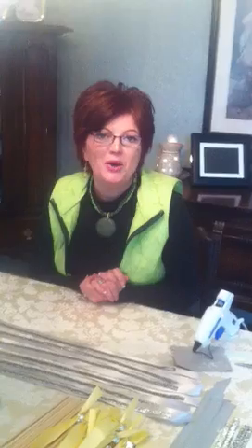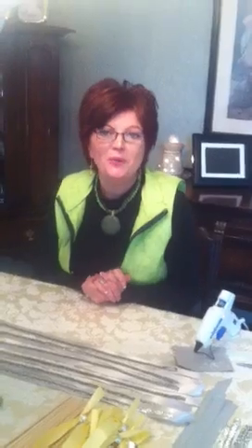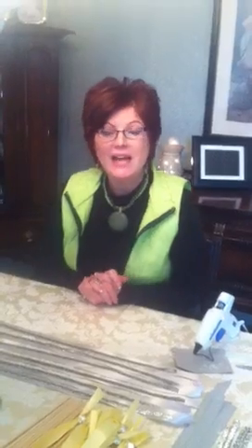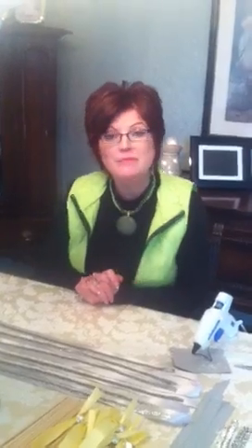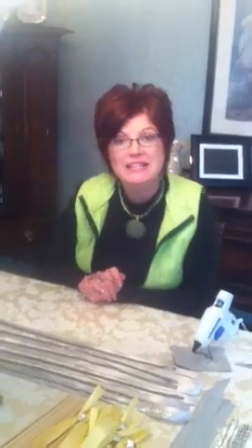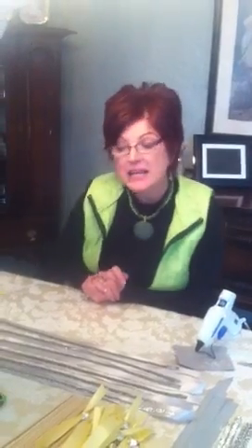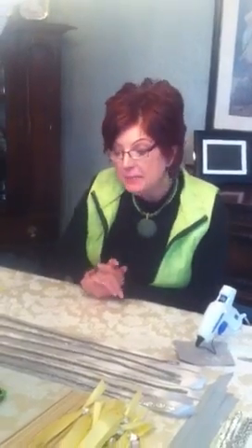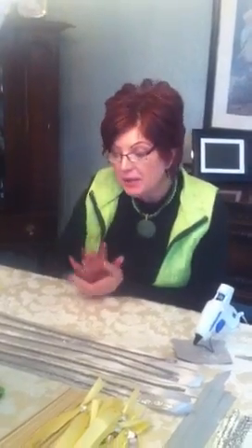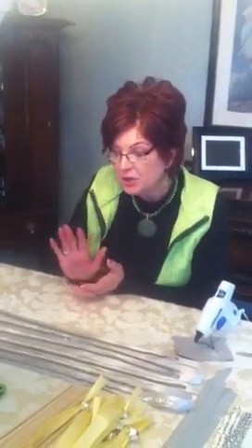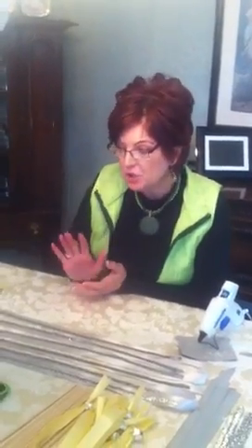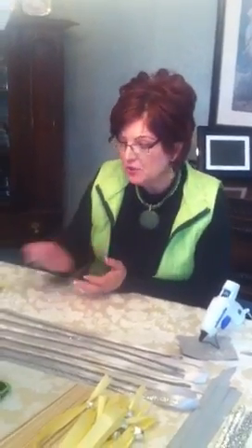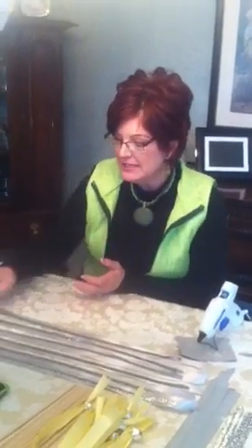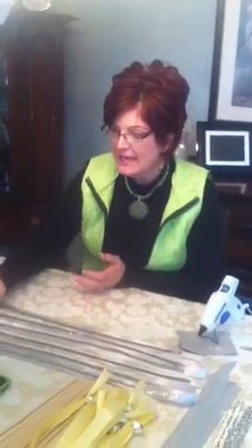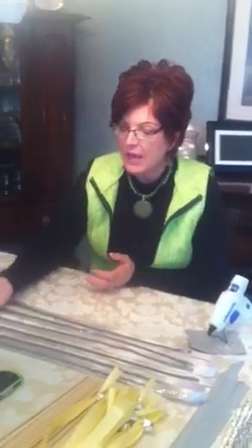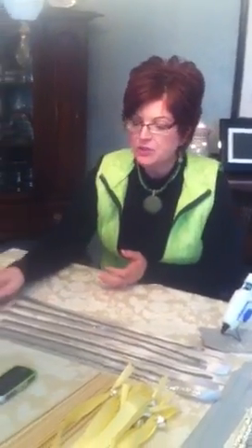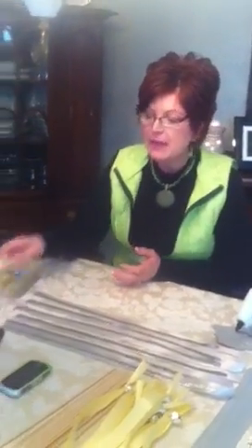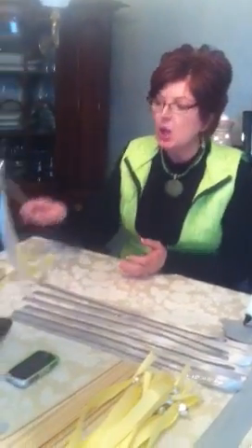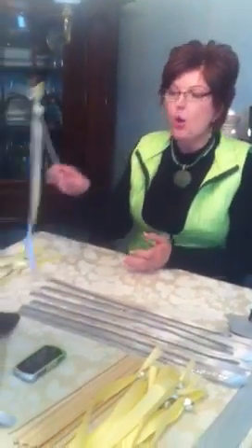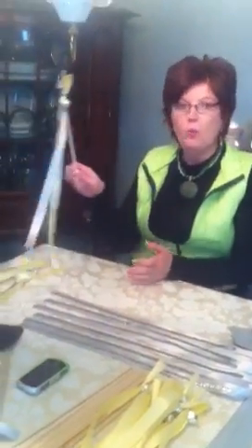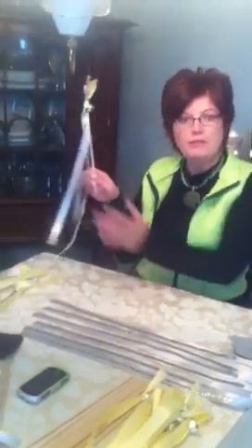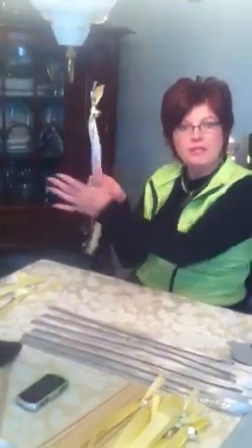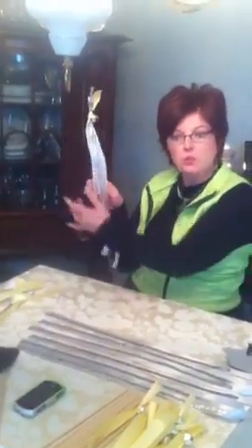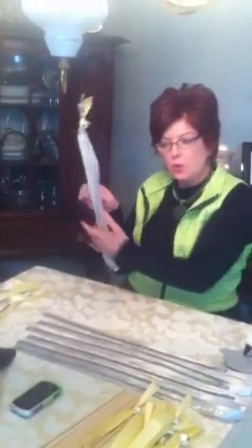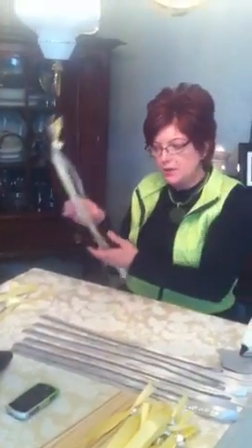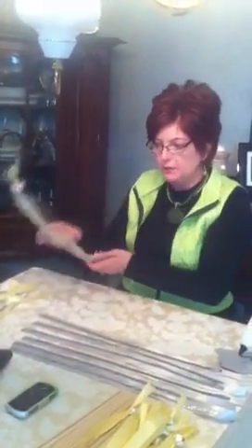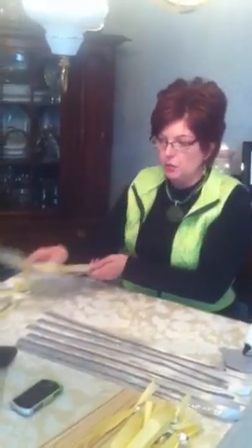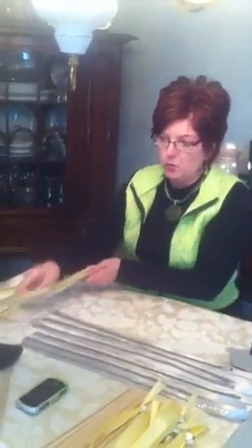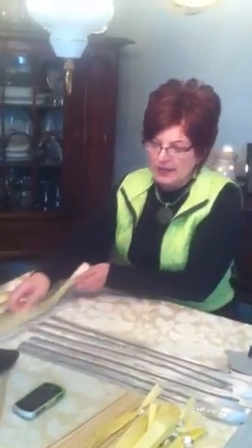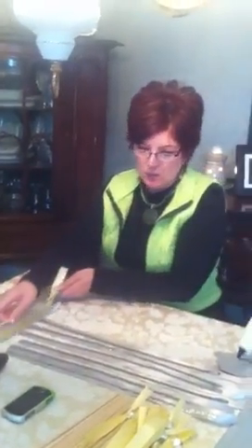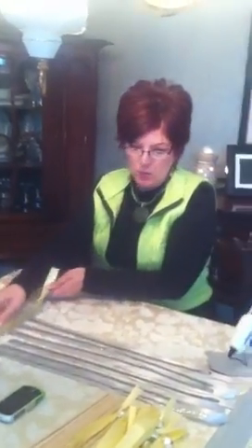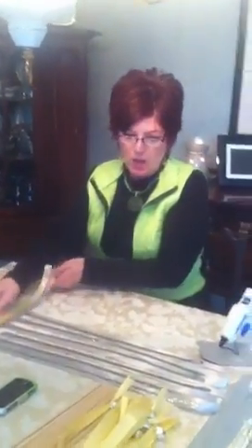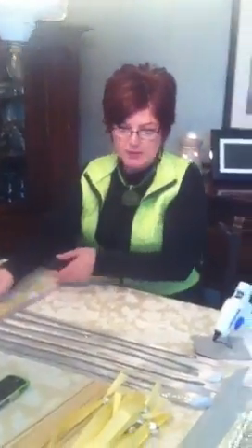Hello, I'm Tina, and I'm here to show you today how to make one of these wonderful wedding wands.